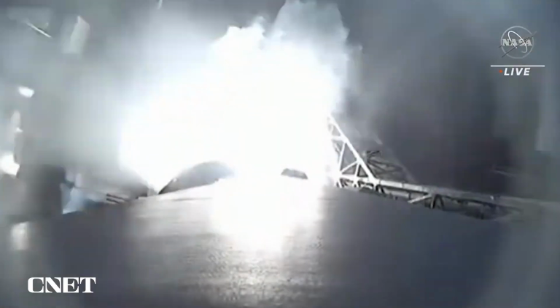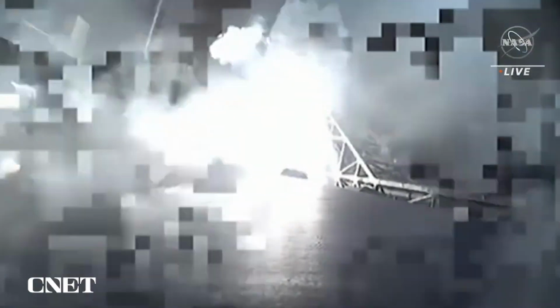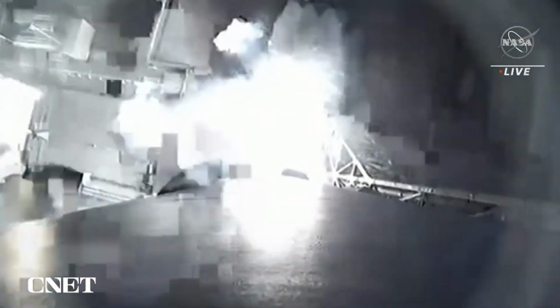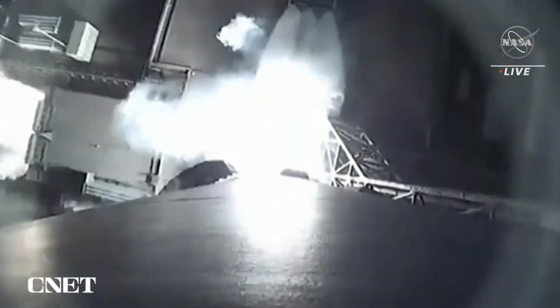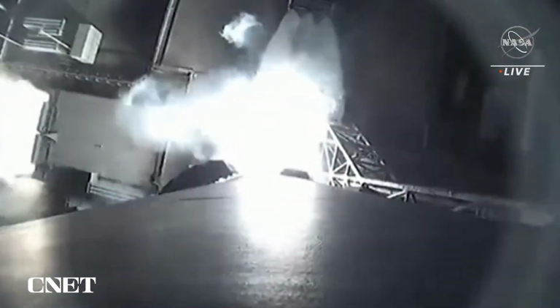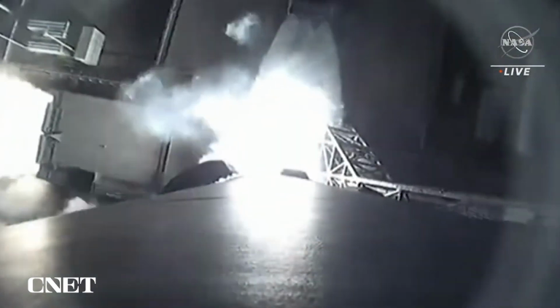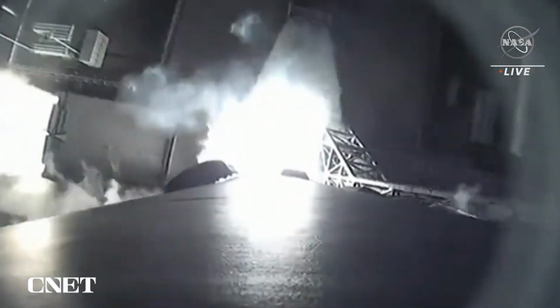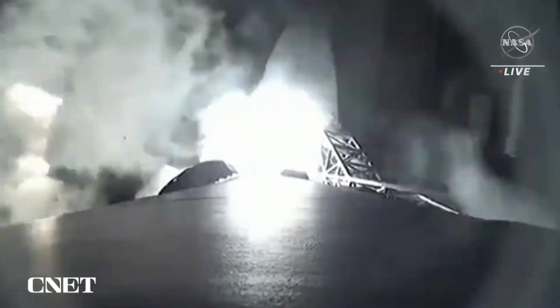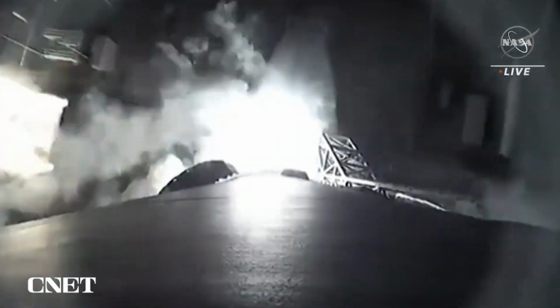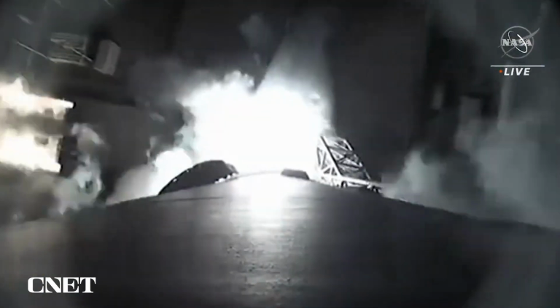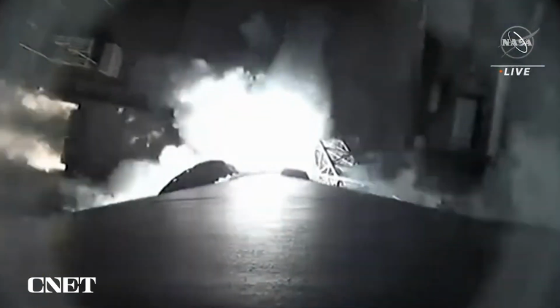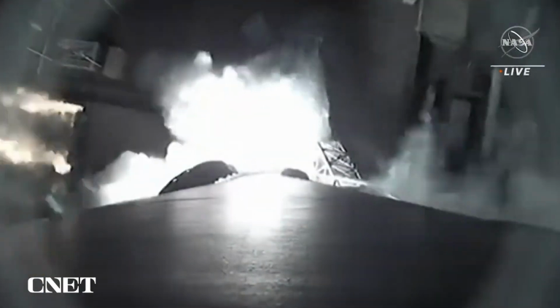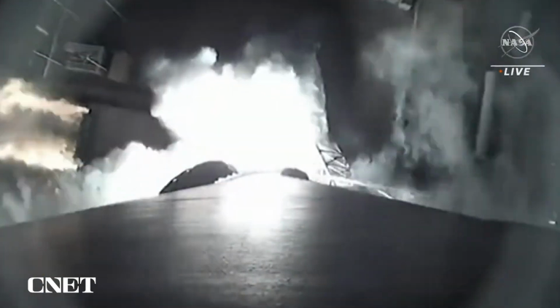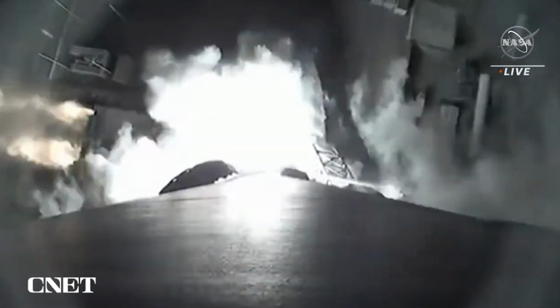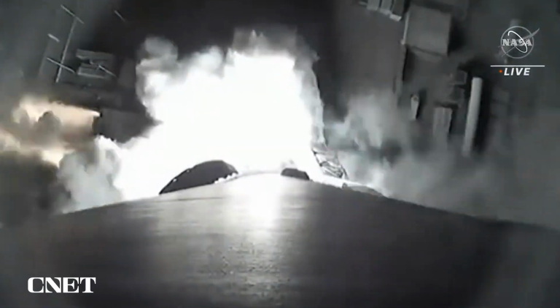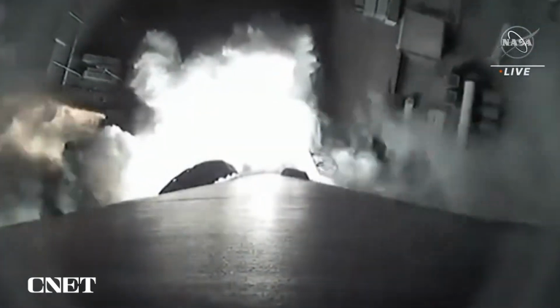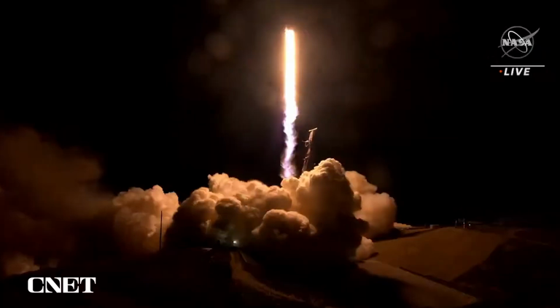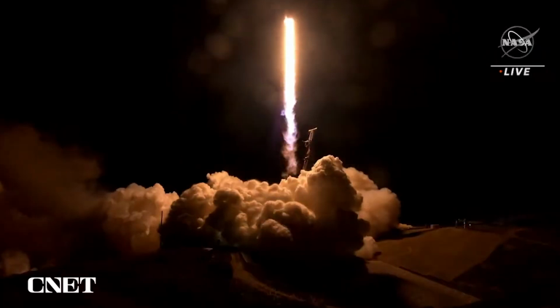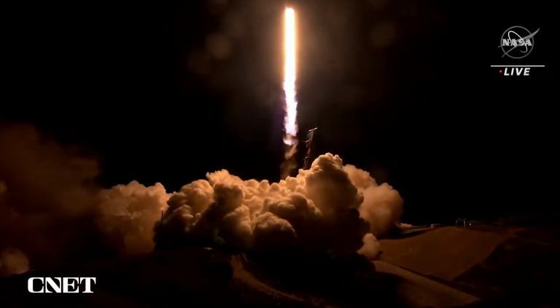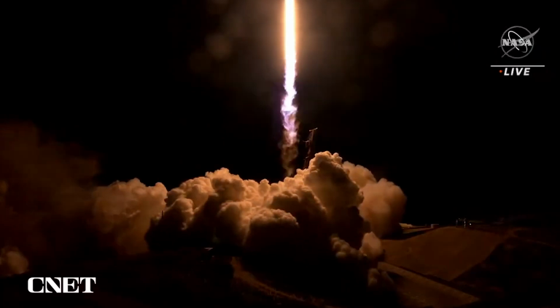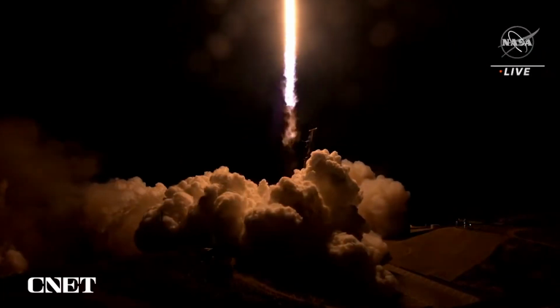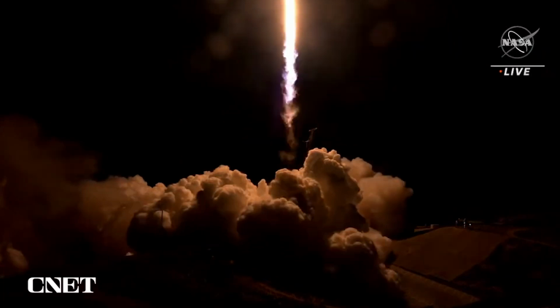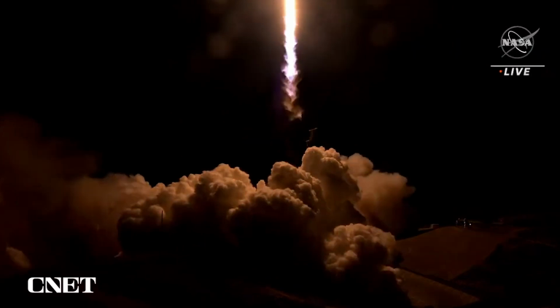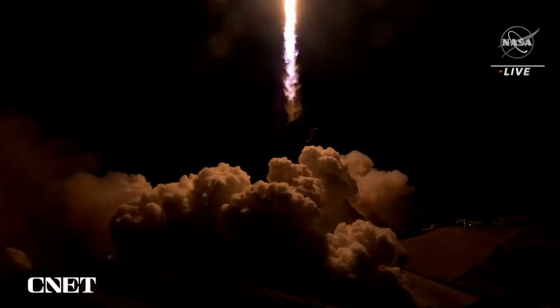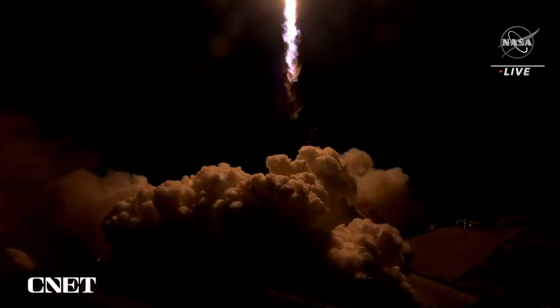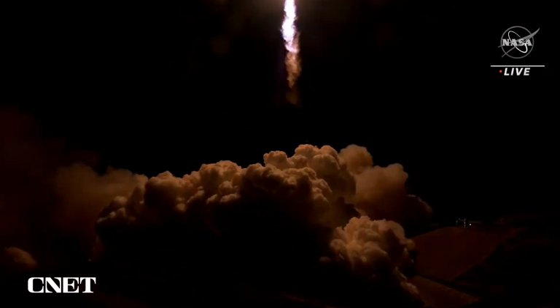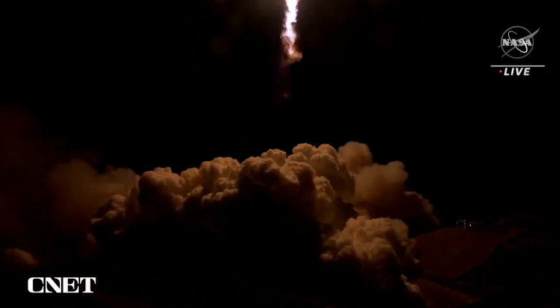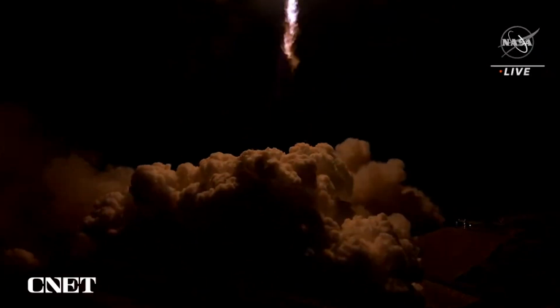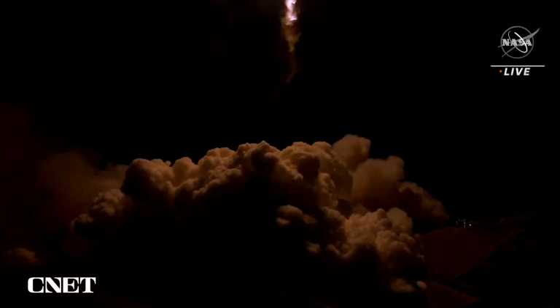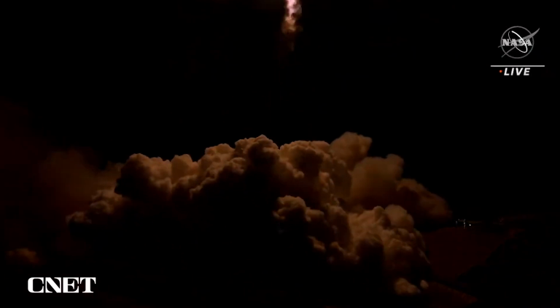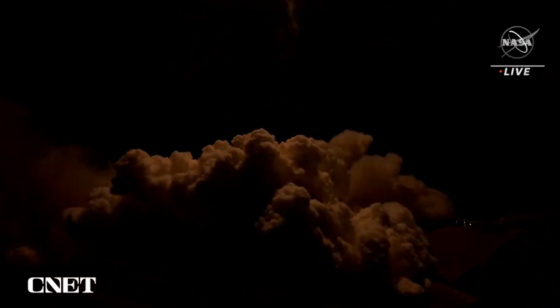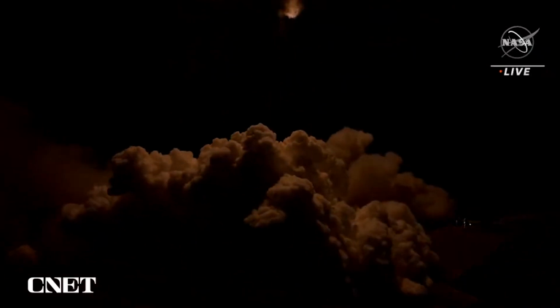Our first global survey of Earth's surface water to study how this ever-changing resource affects our climate.